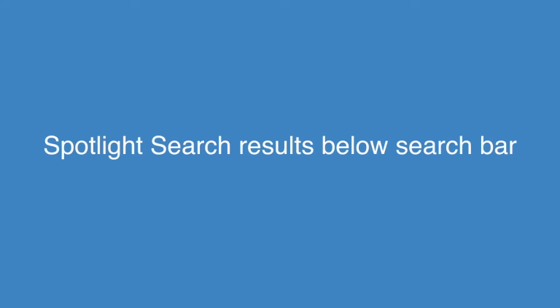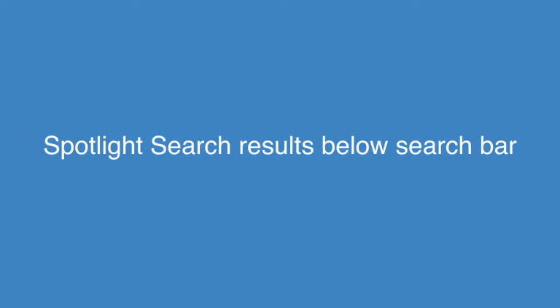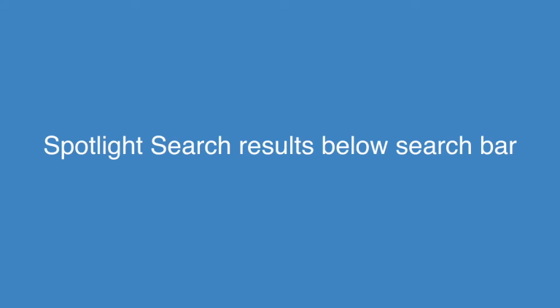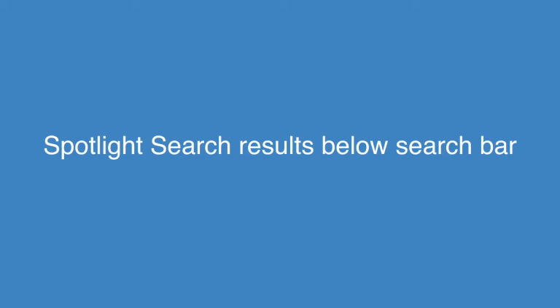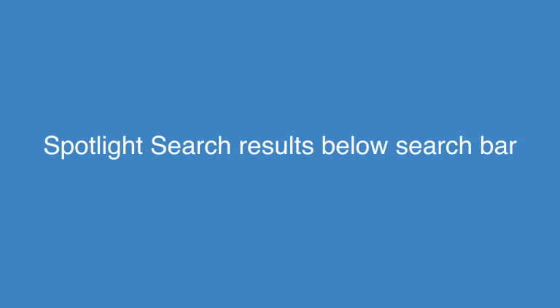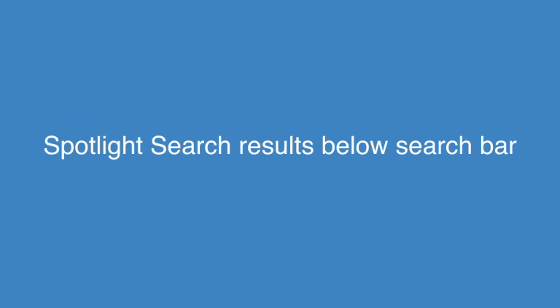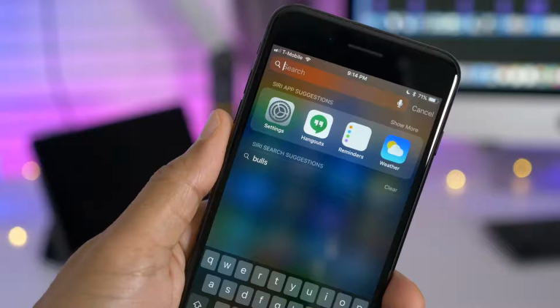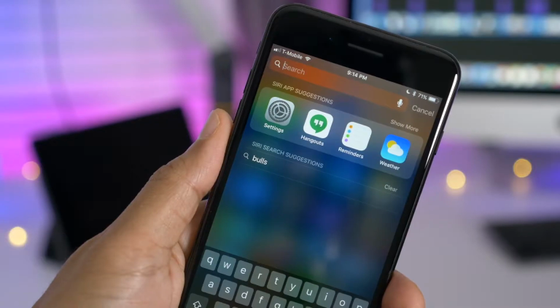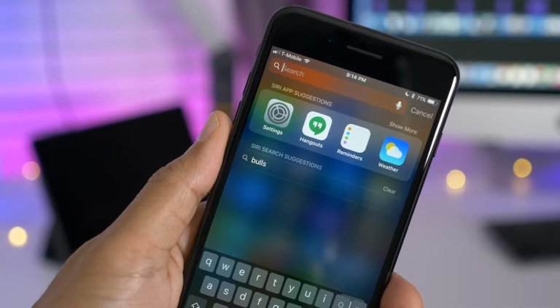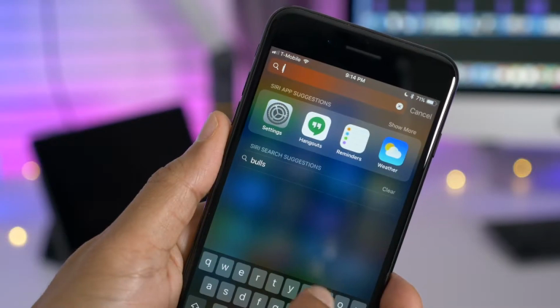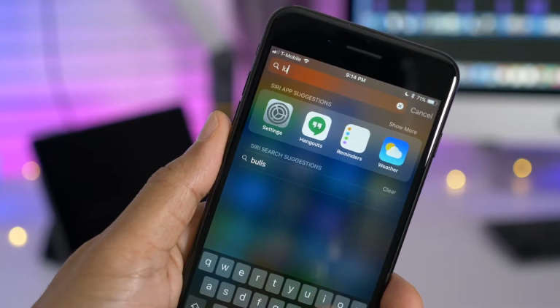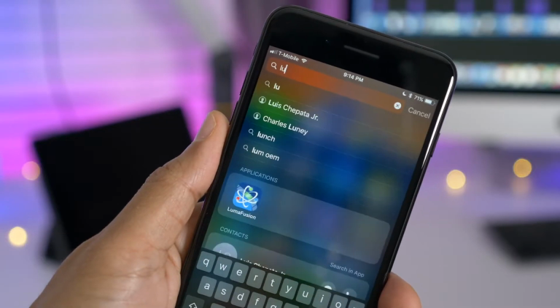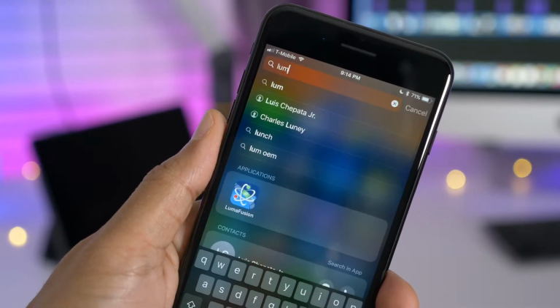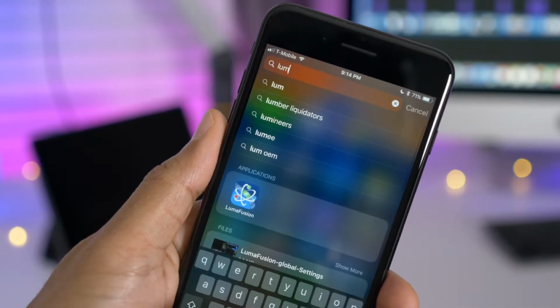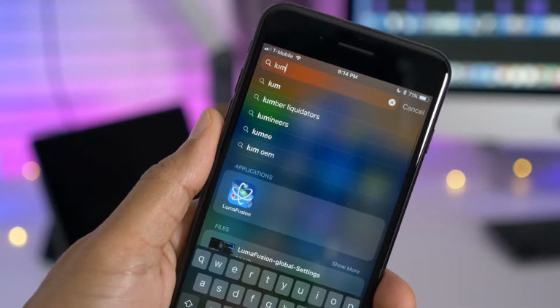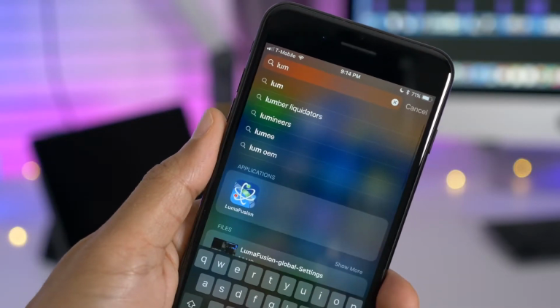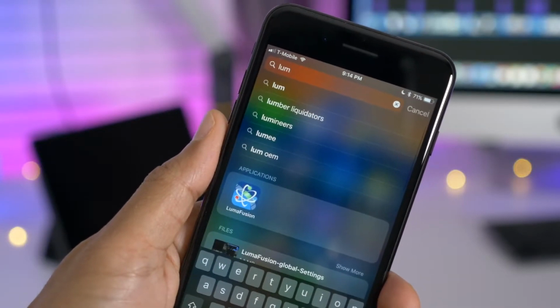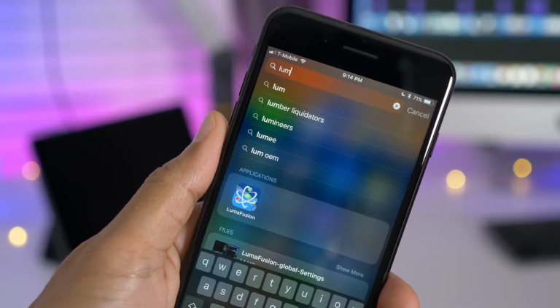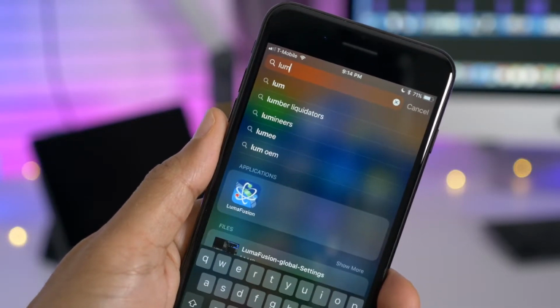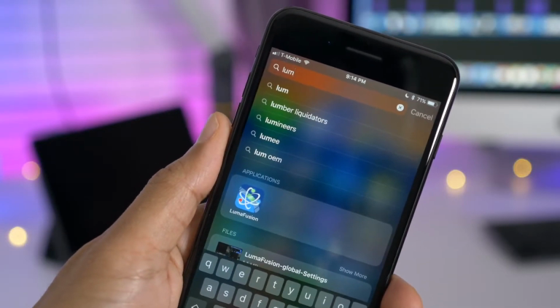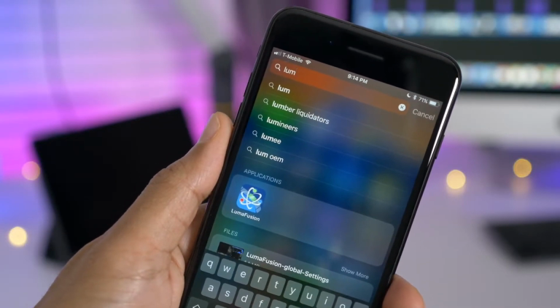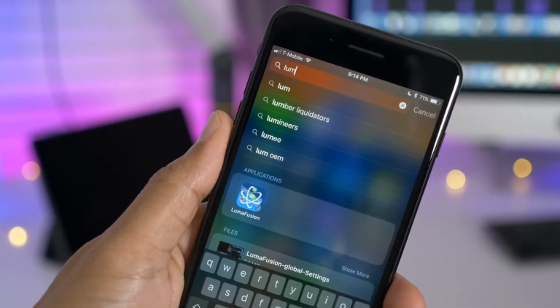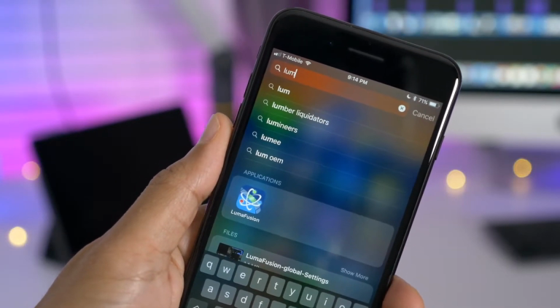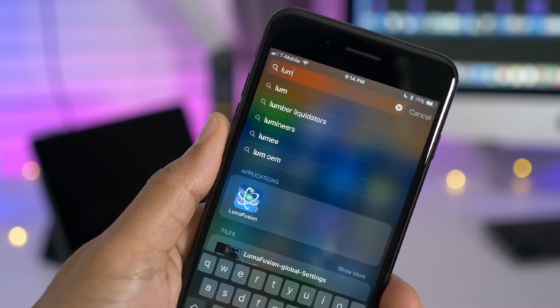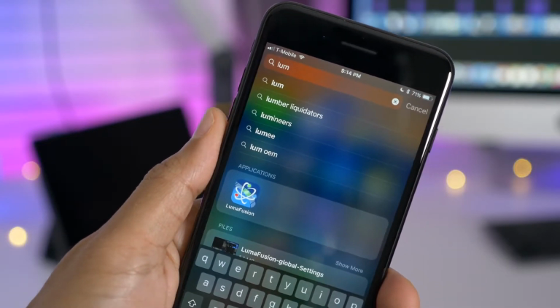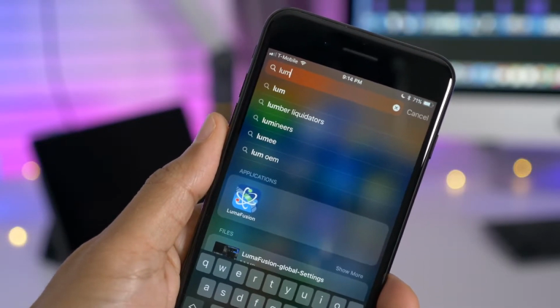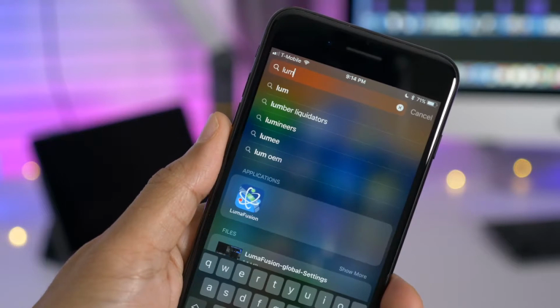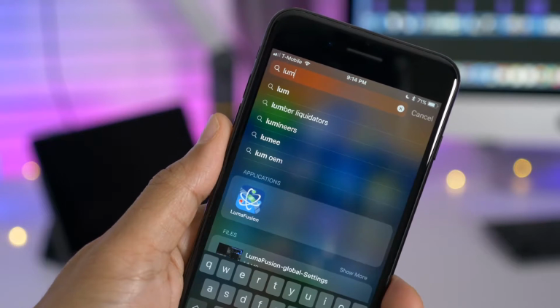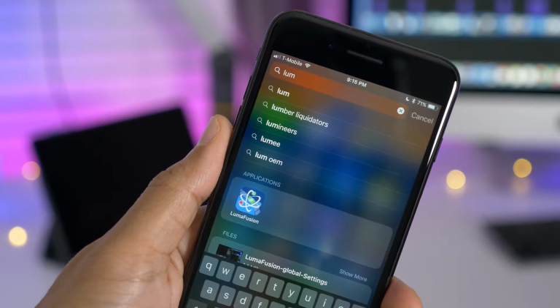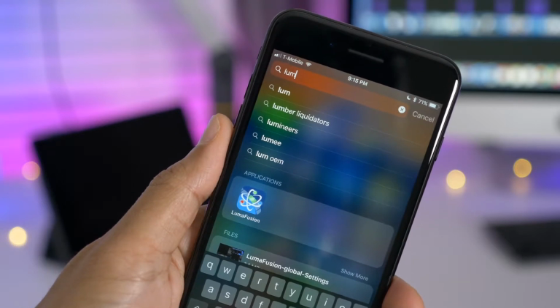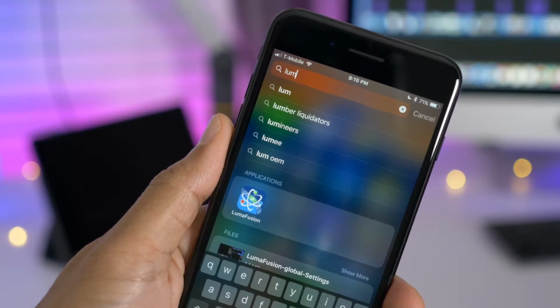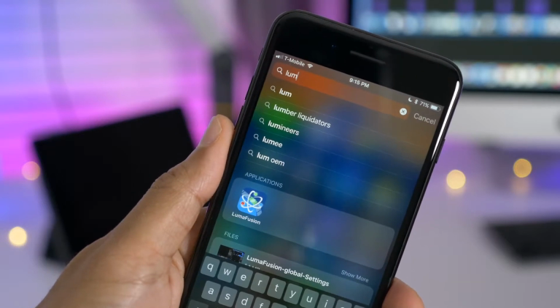Spotlight search has been slightly tweaked to show search results right beneath the search bar, which makes sense. I like this change.